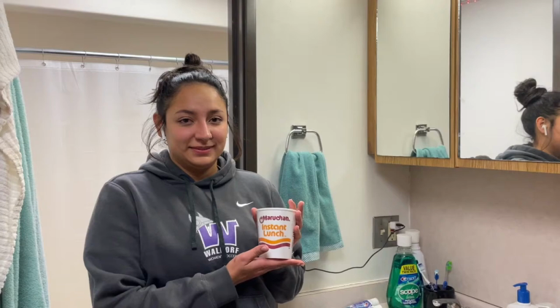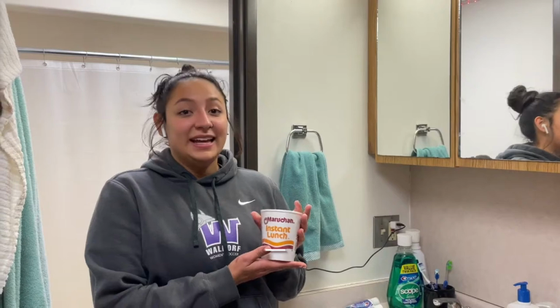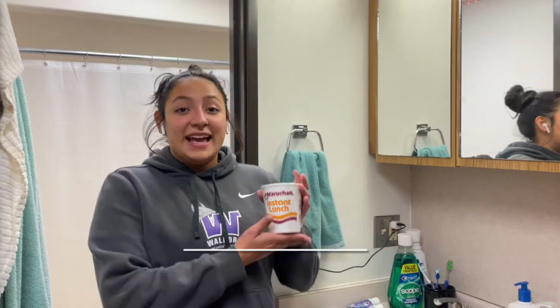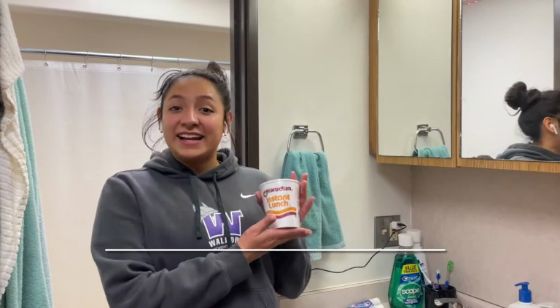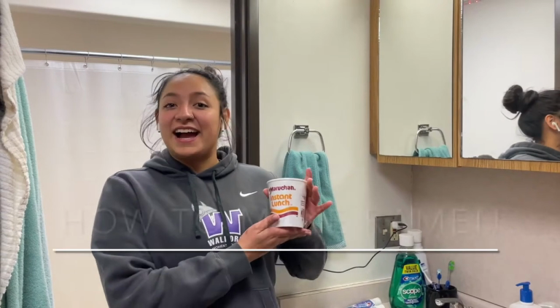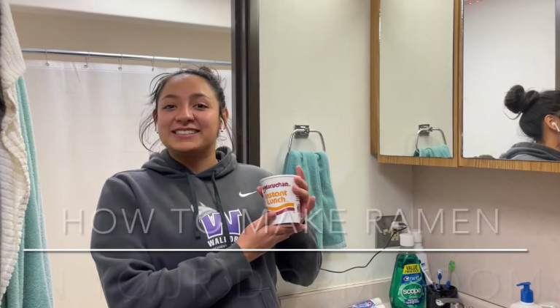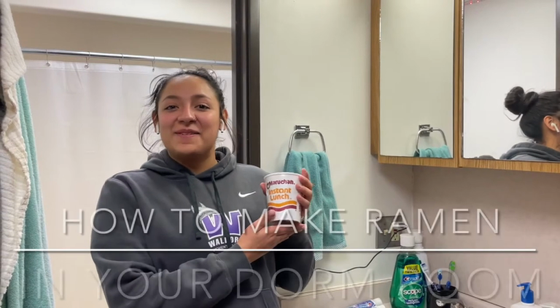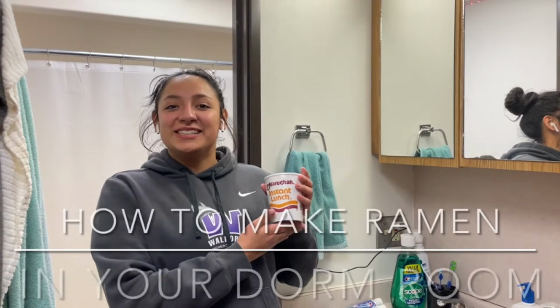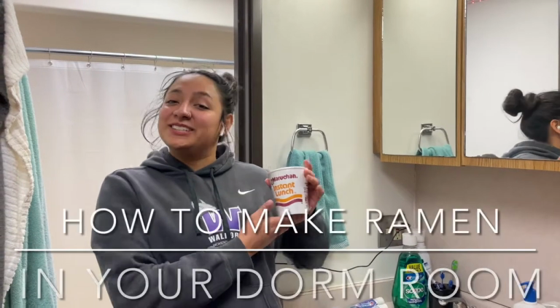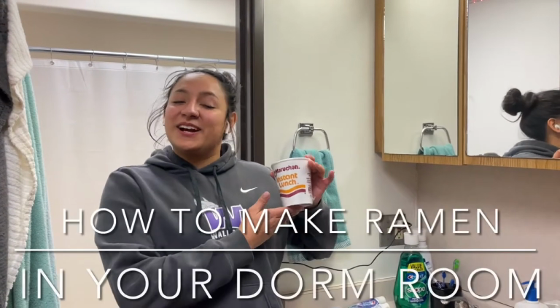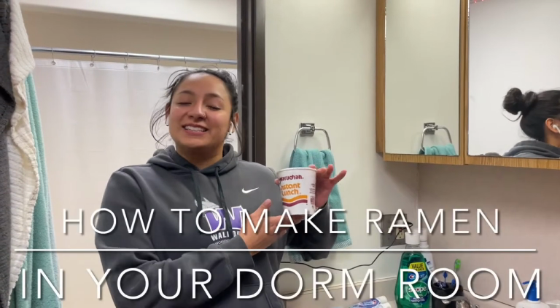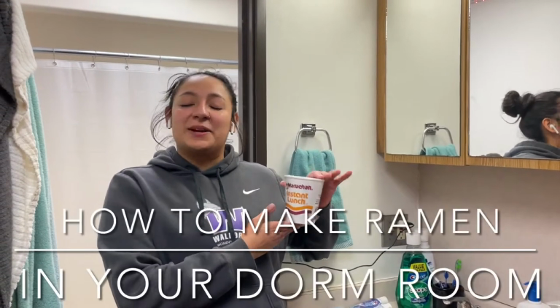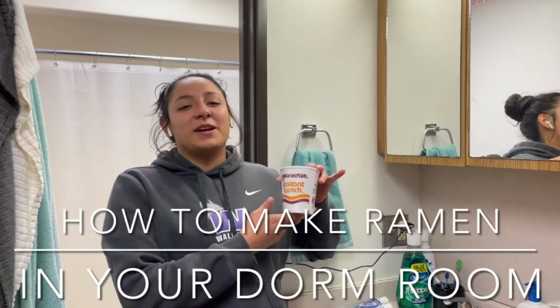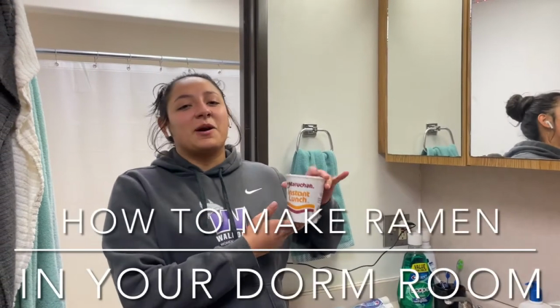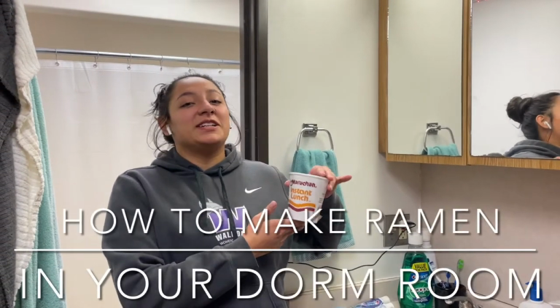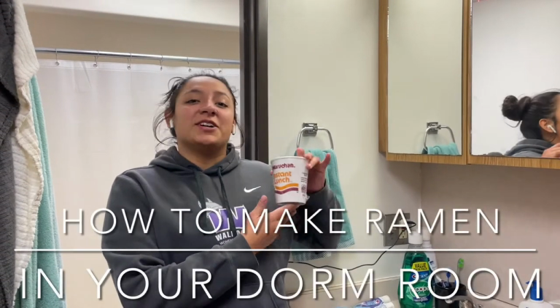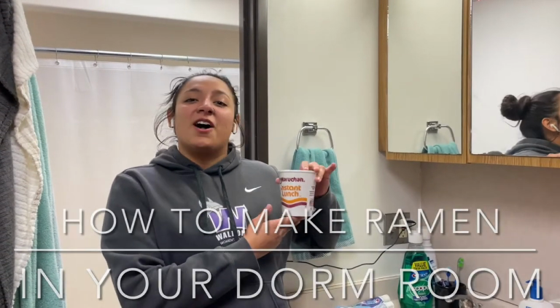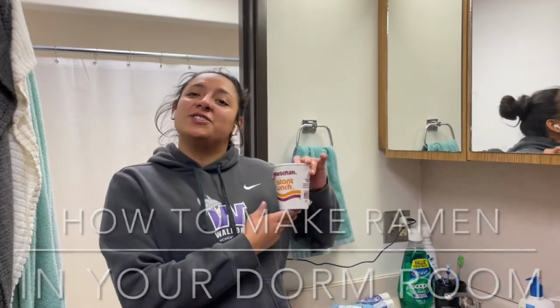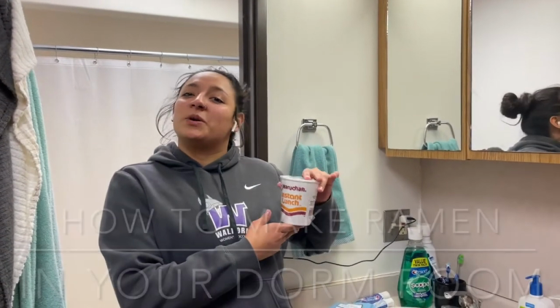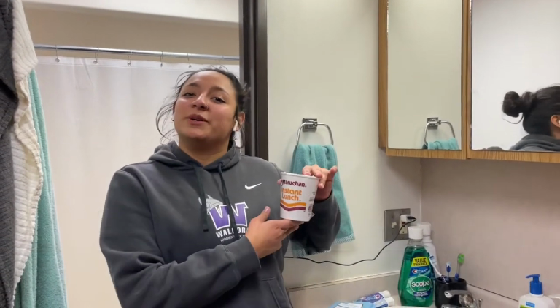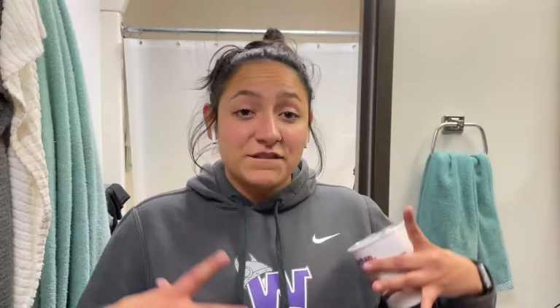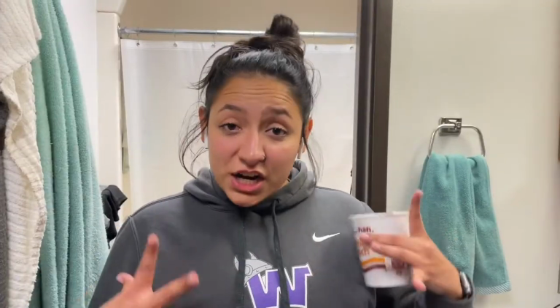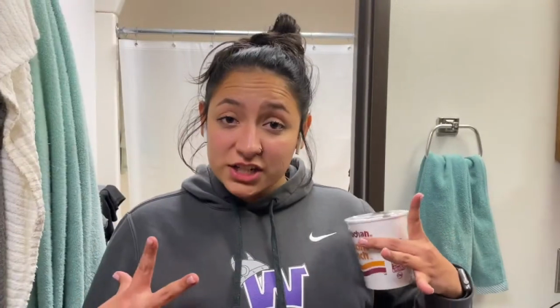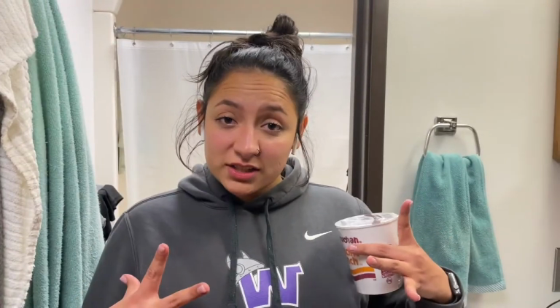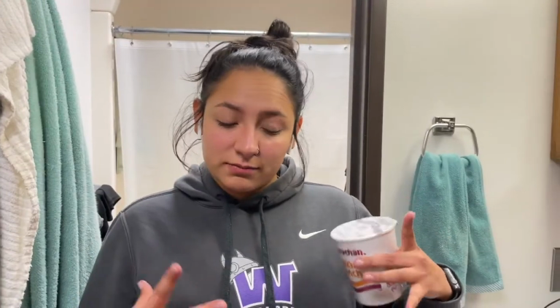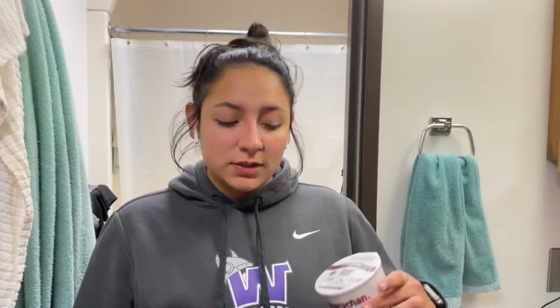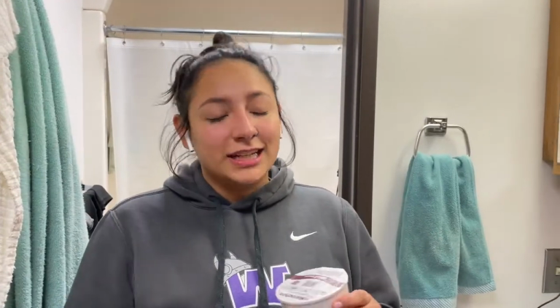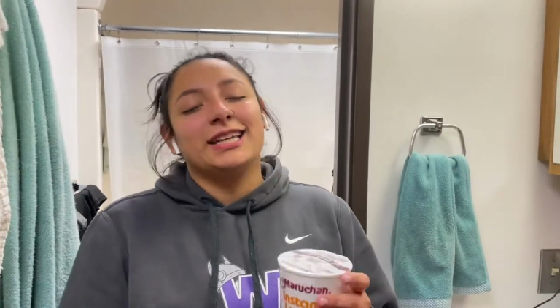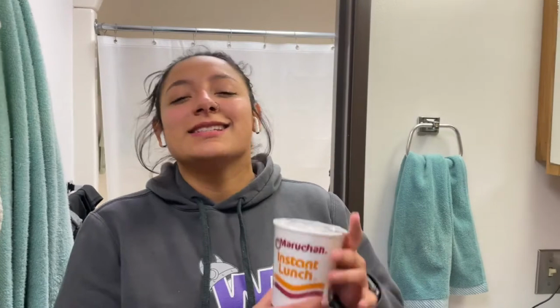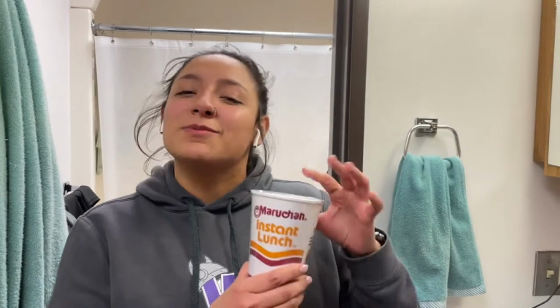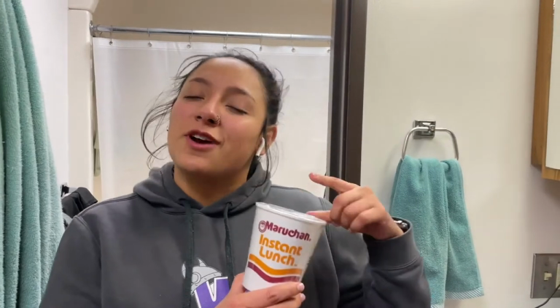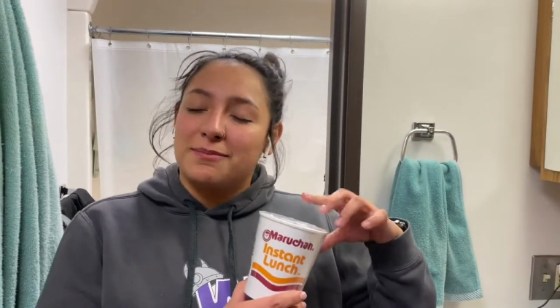Hey guys, I'm going to teach you how to make ramen in your college dorm room. First, you need to get some ramen.